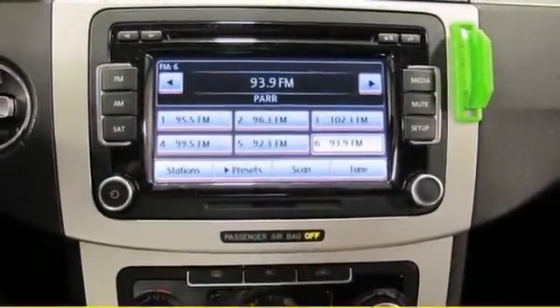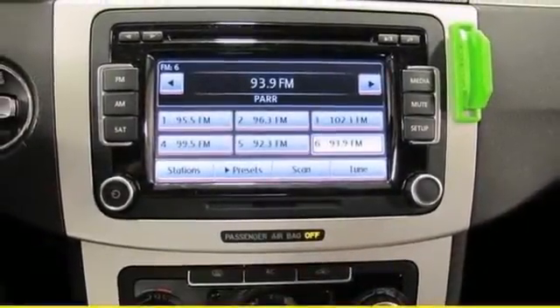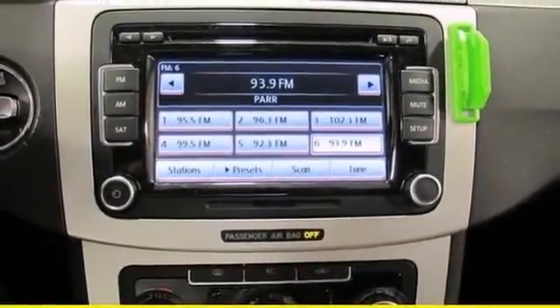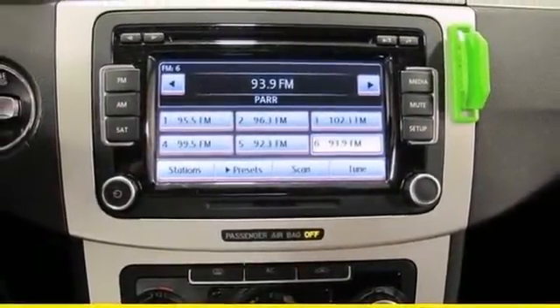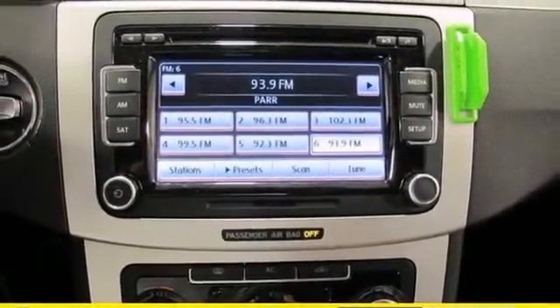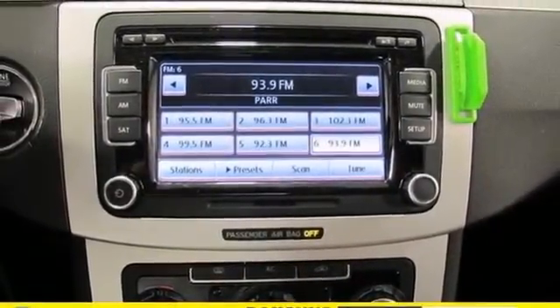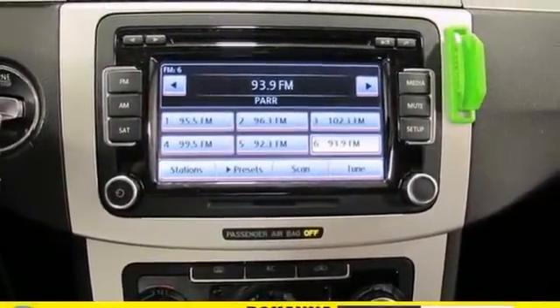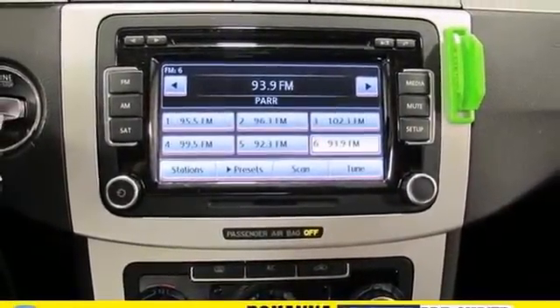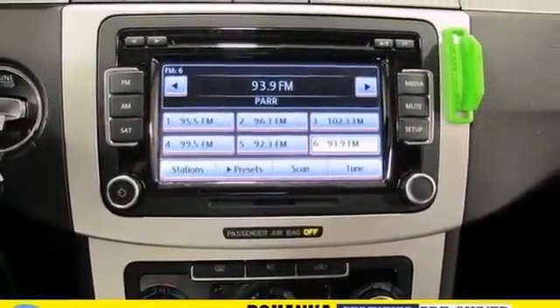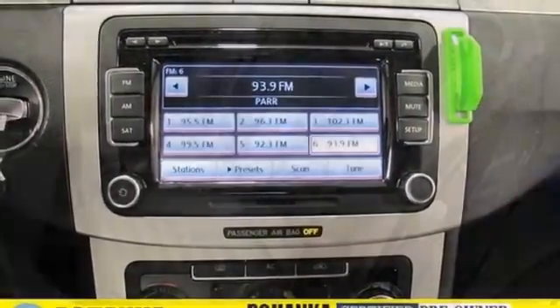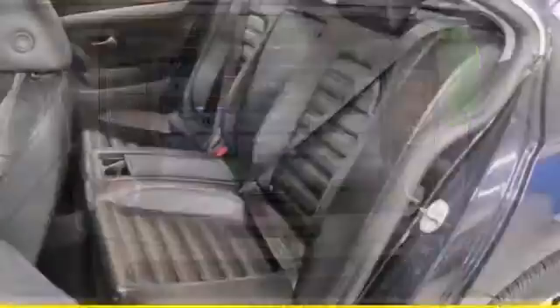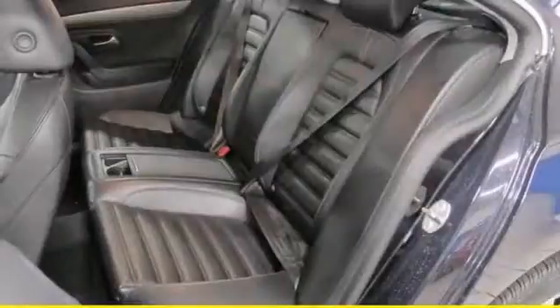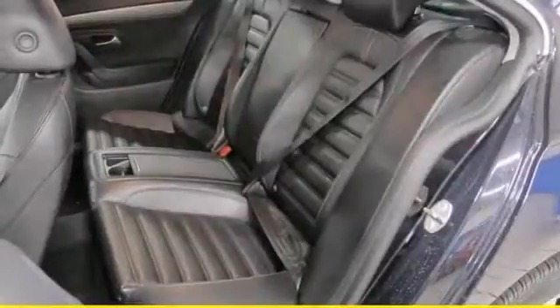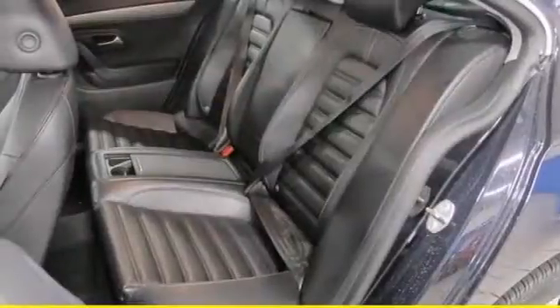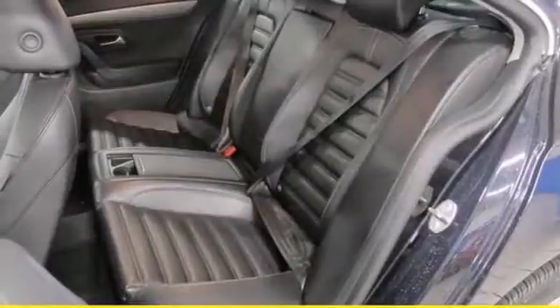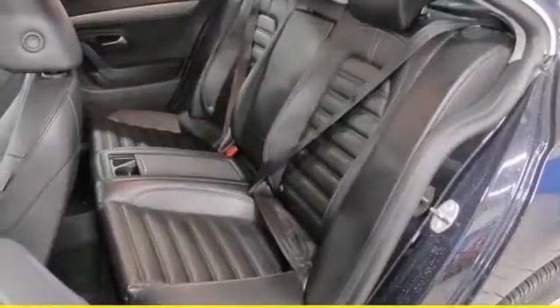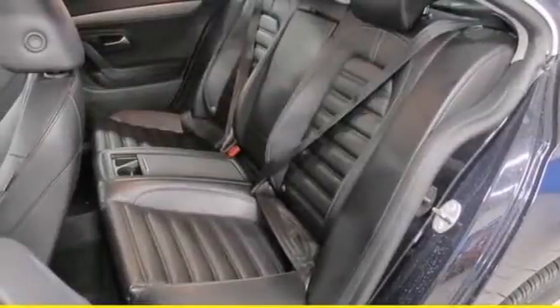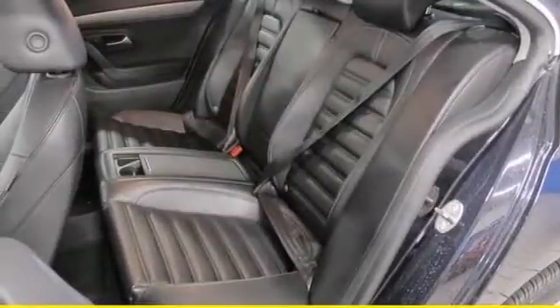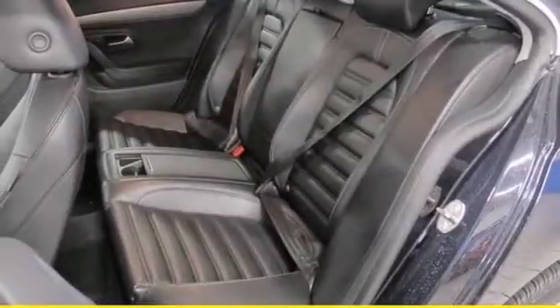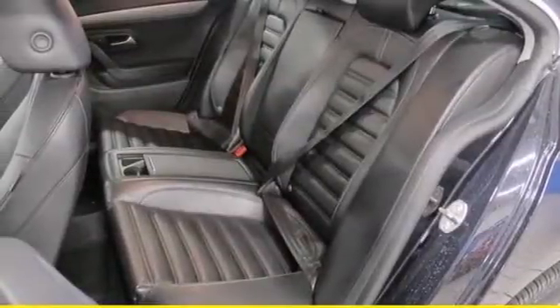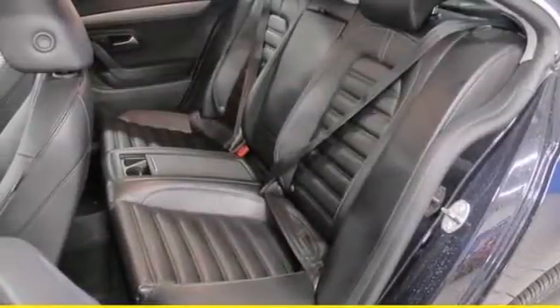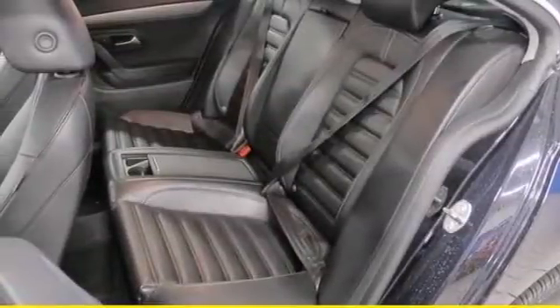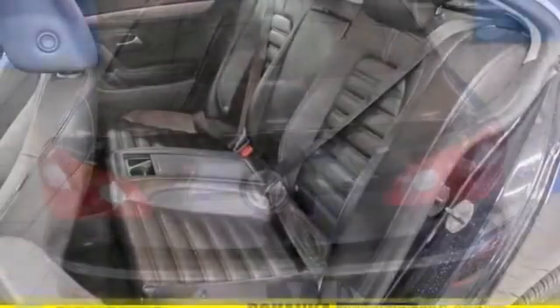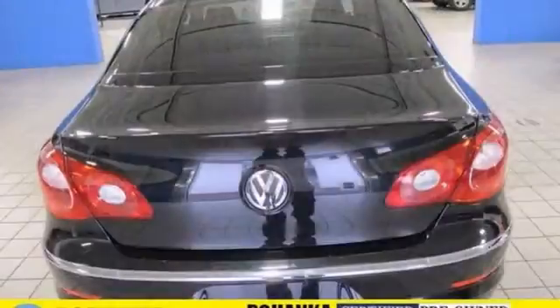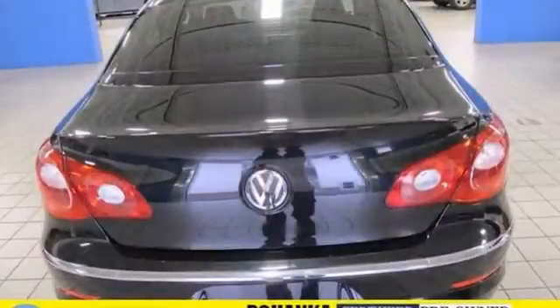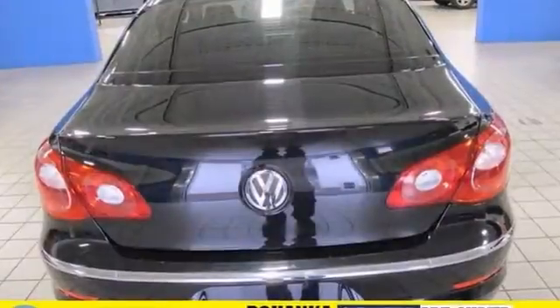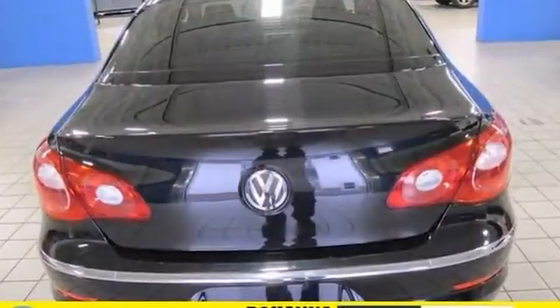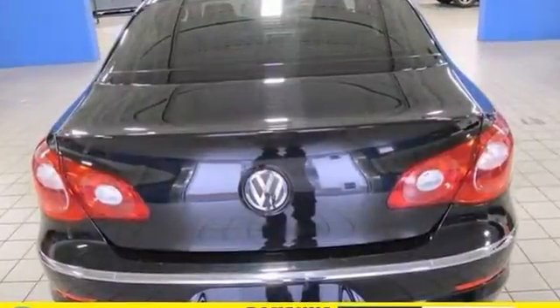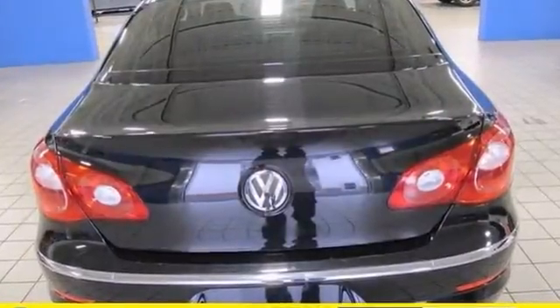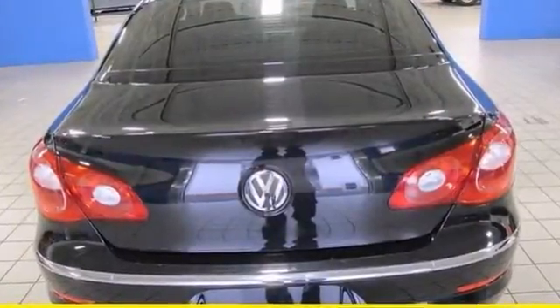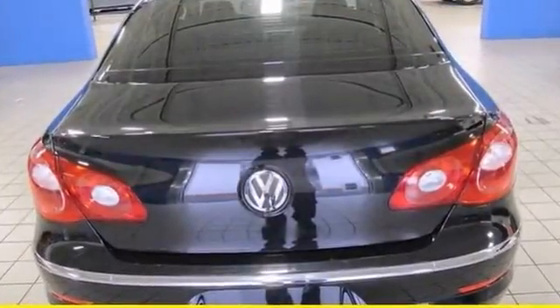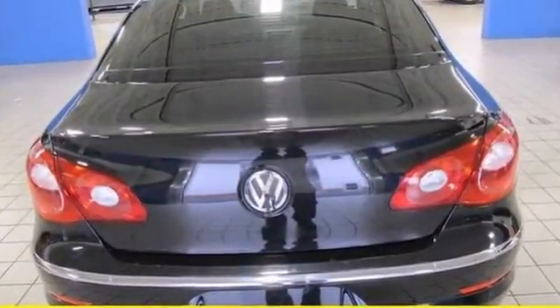Features include the alloy wheels, navigation system, and the heated leather seats. Stop in today and take it for a test drive.